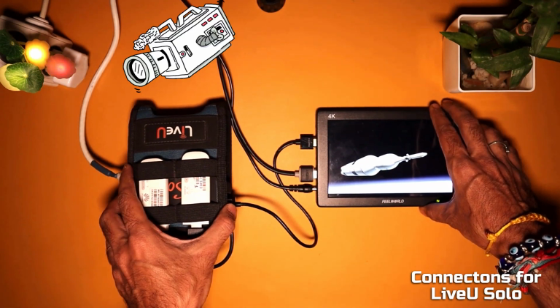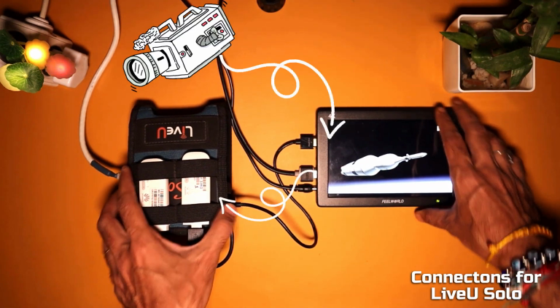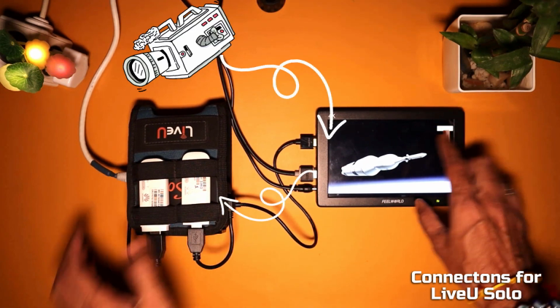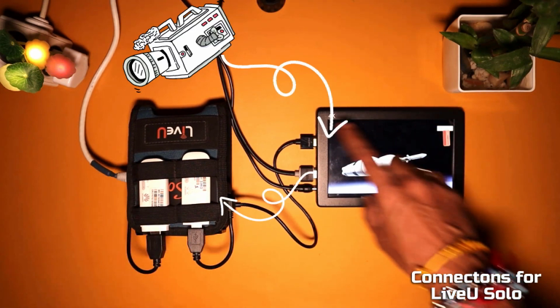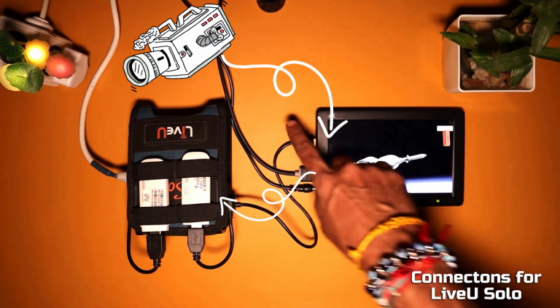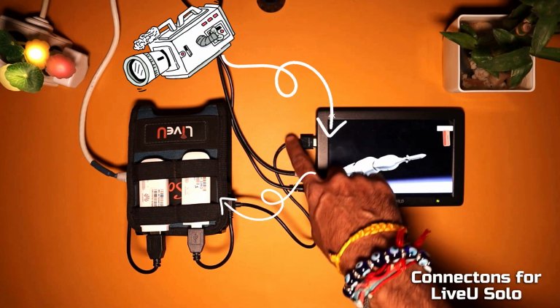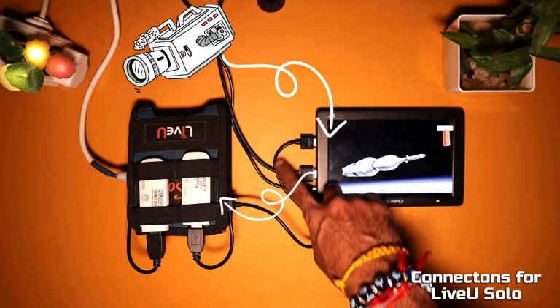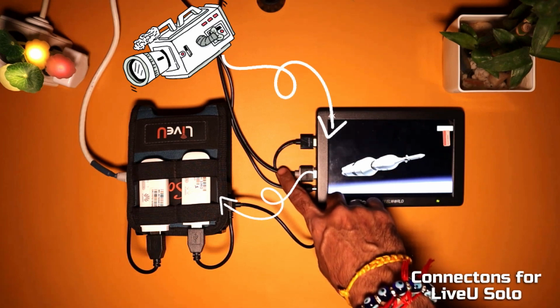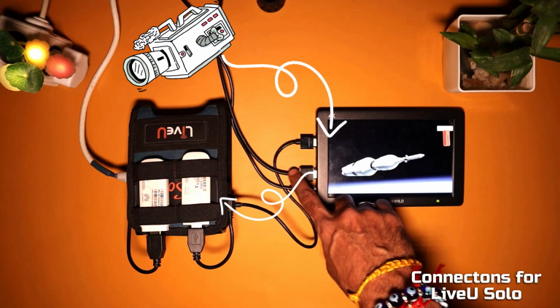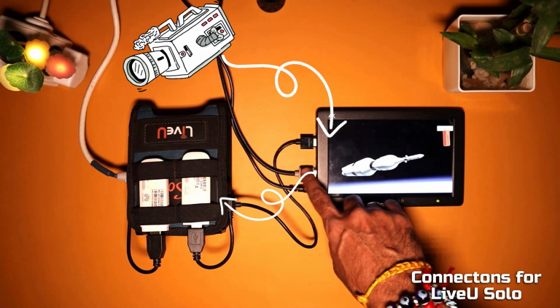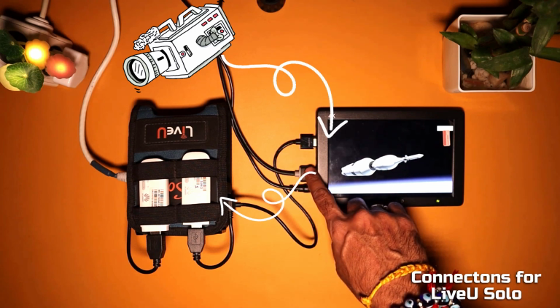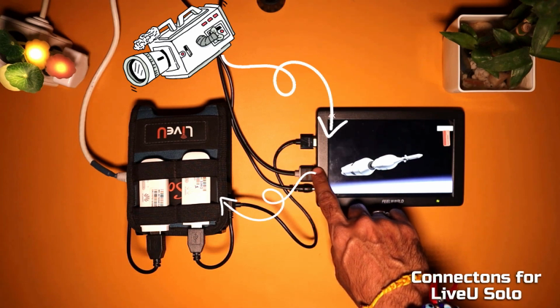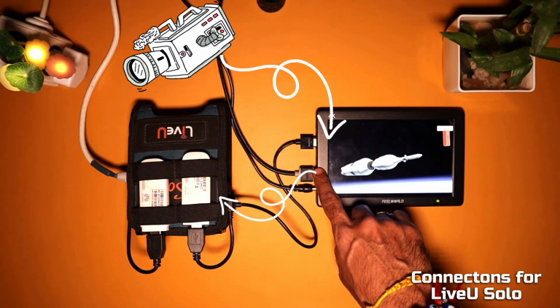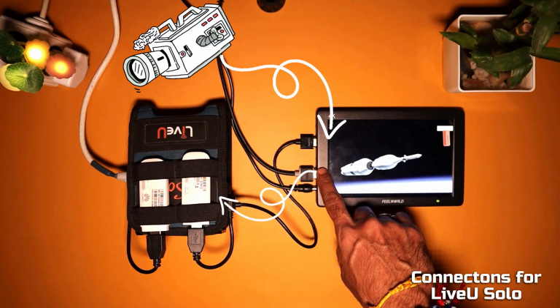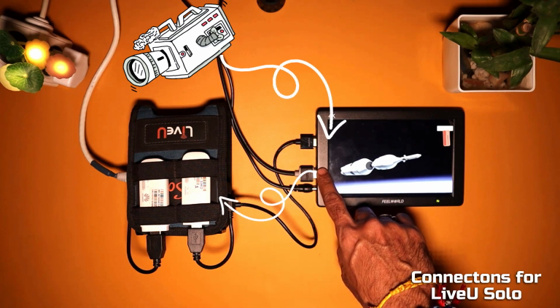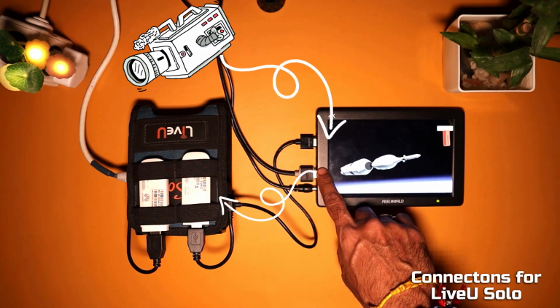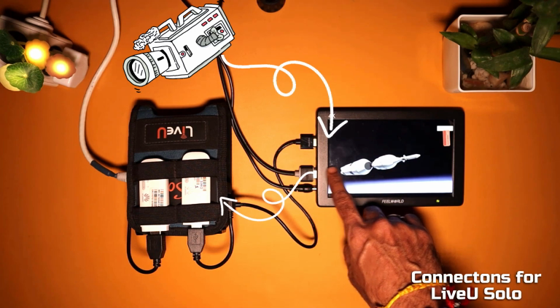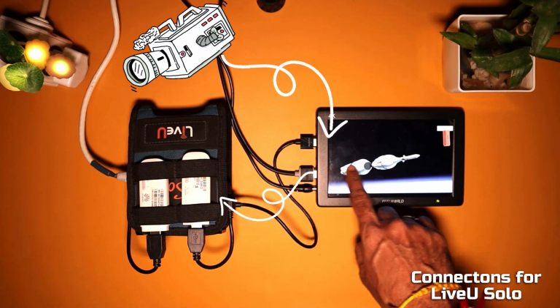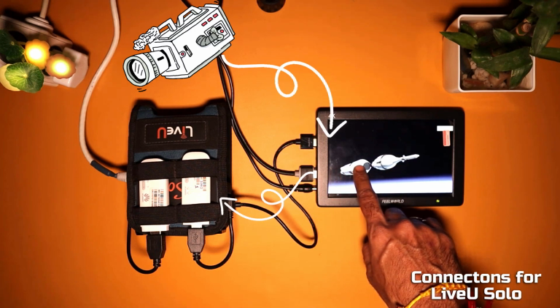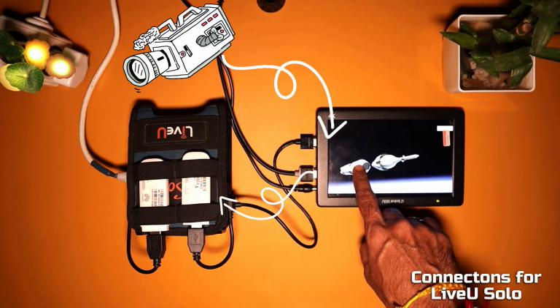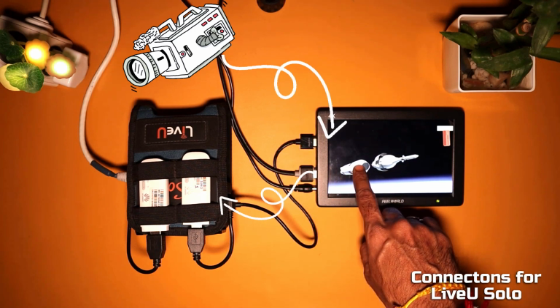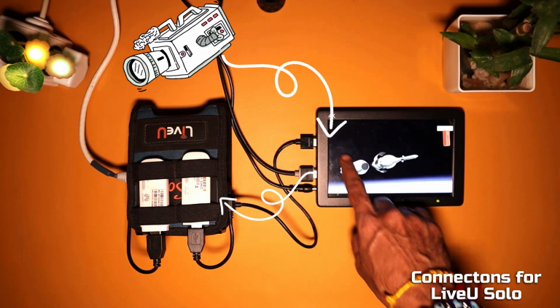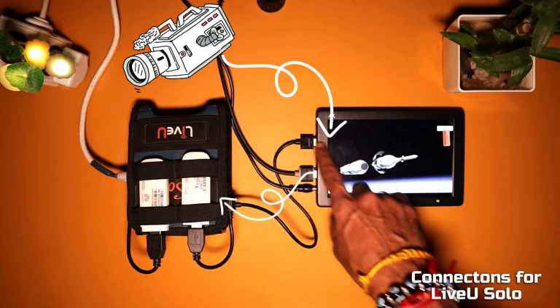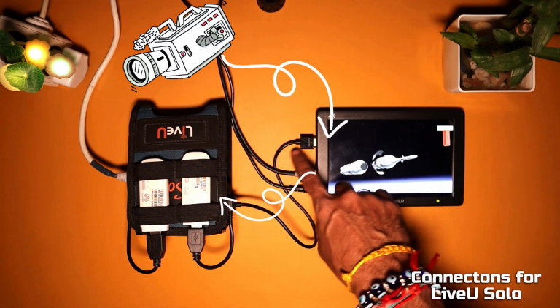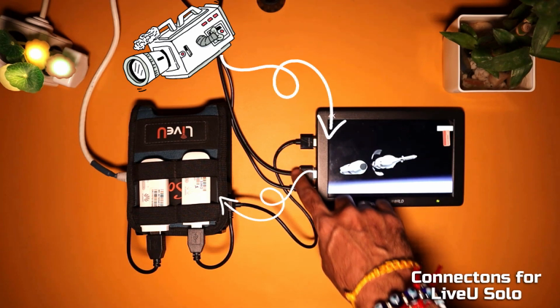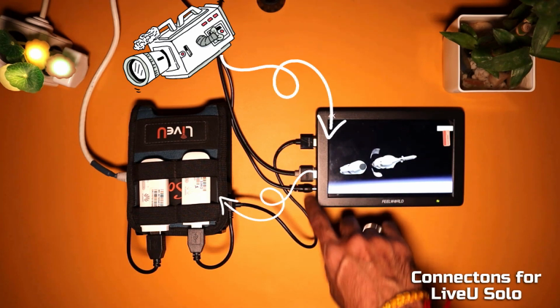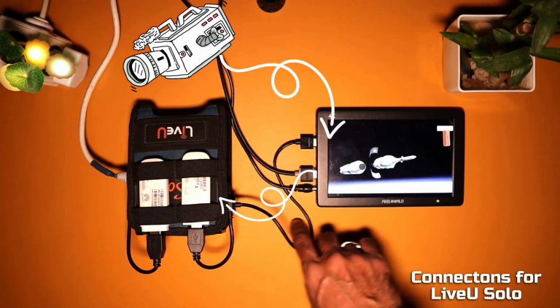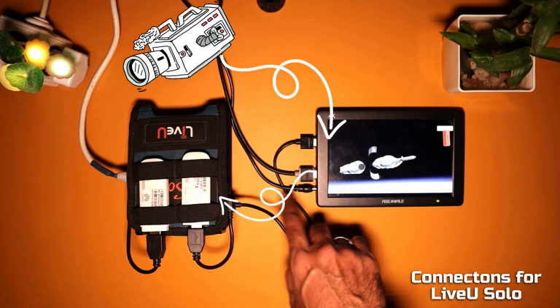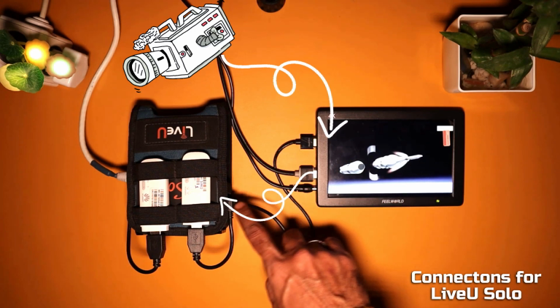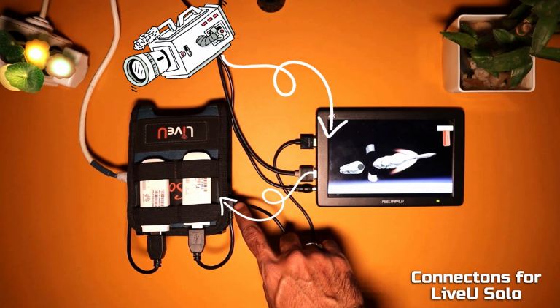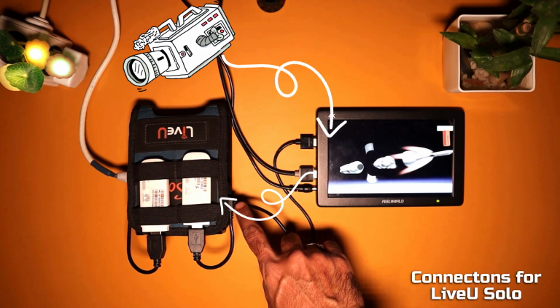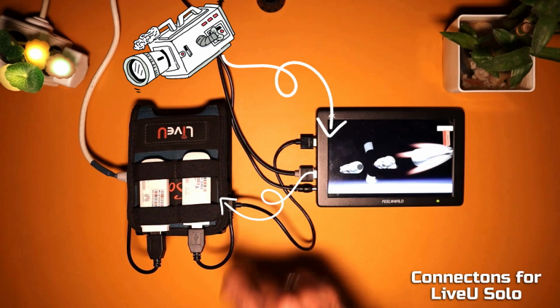The video is coming from the source to the HDMI monitor, from where it is going out to the LiveU Solo unit.